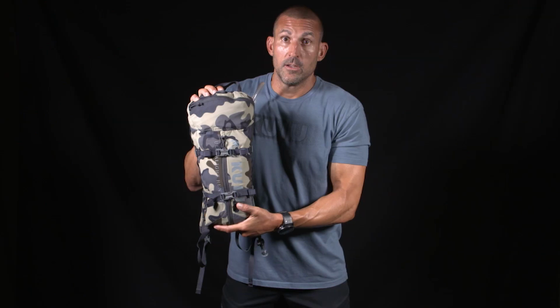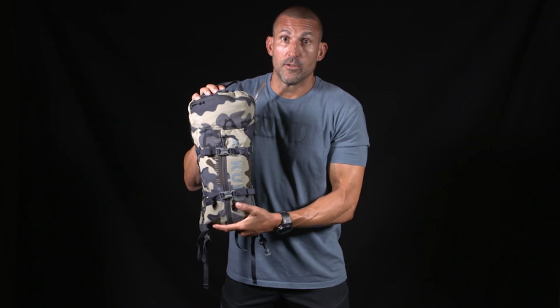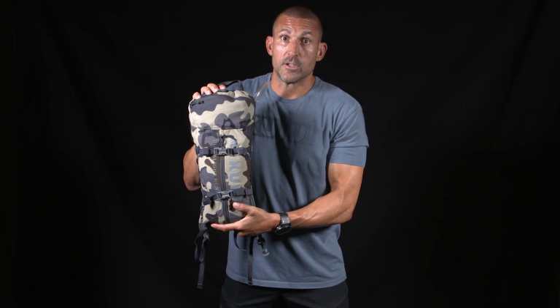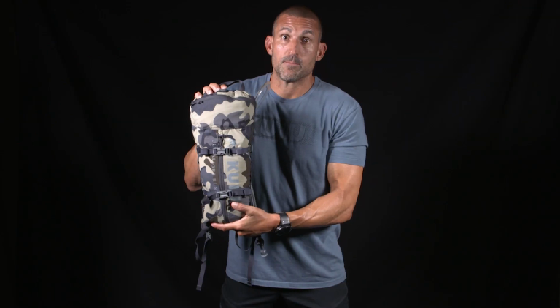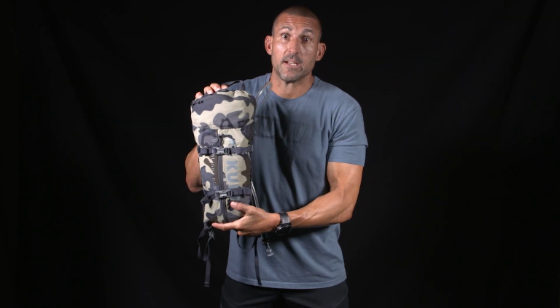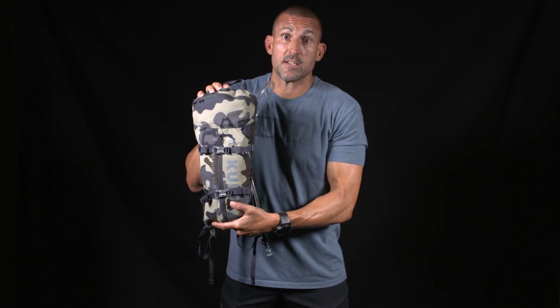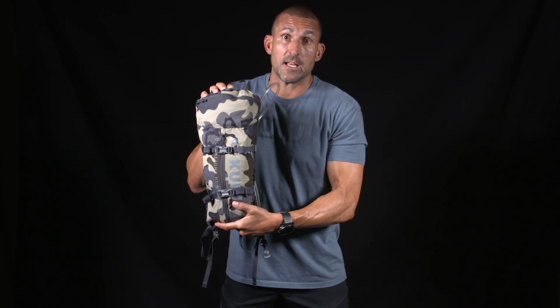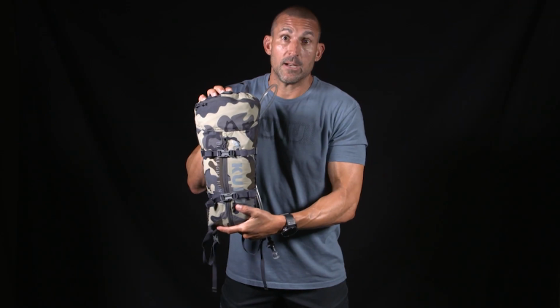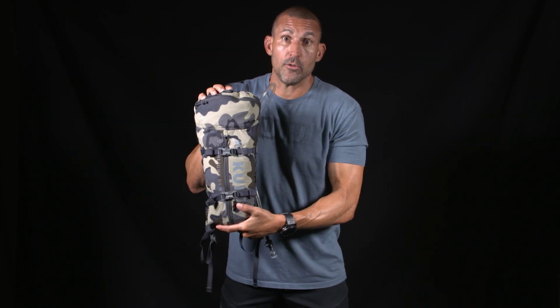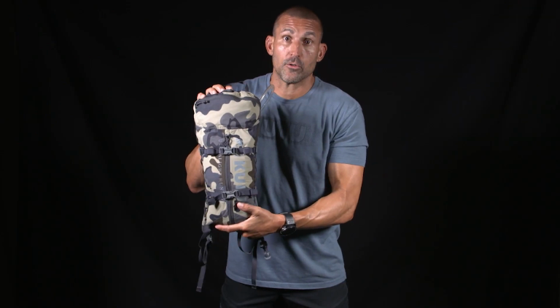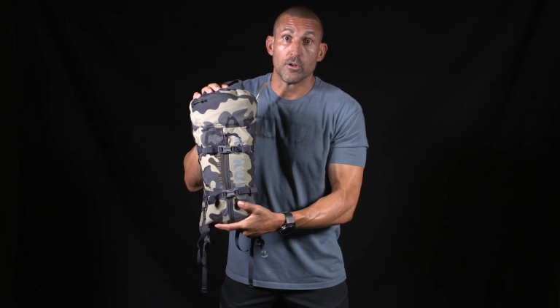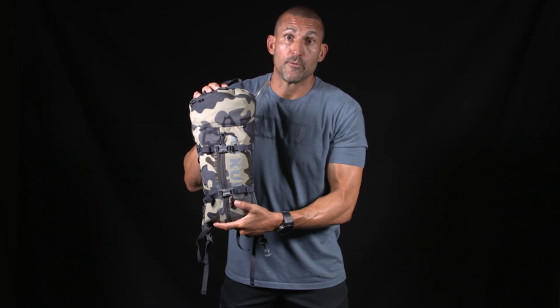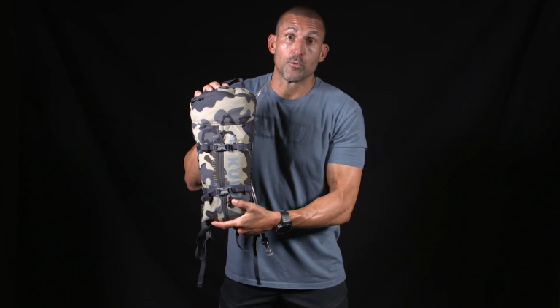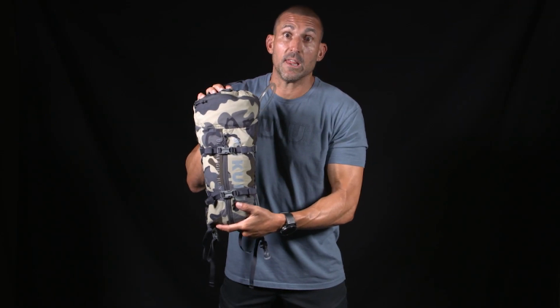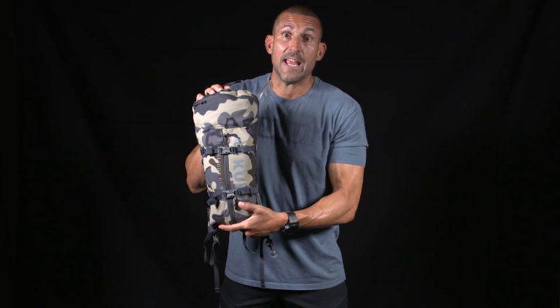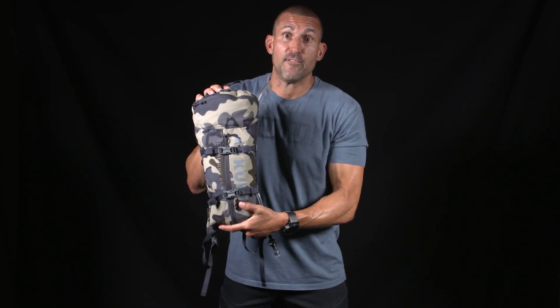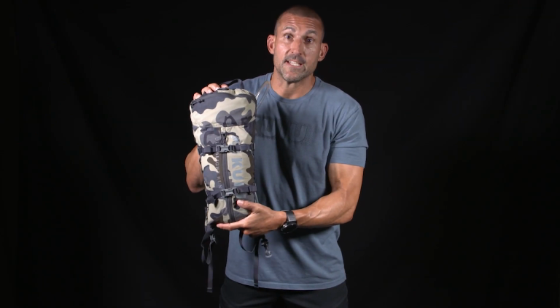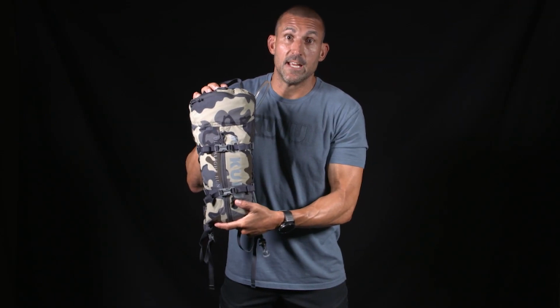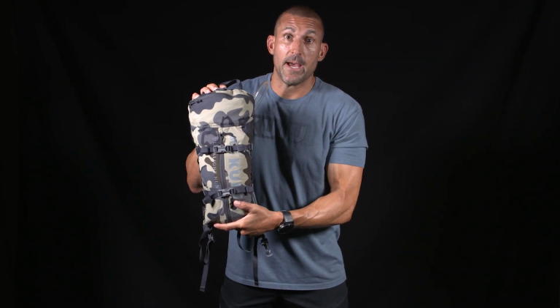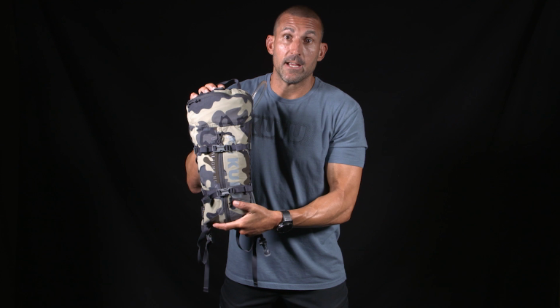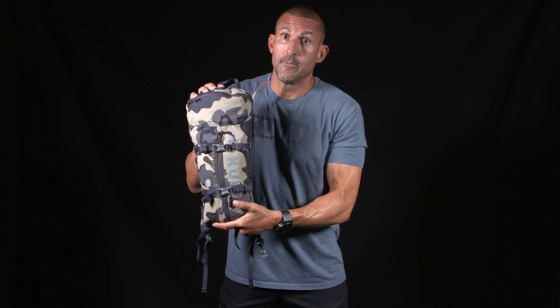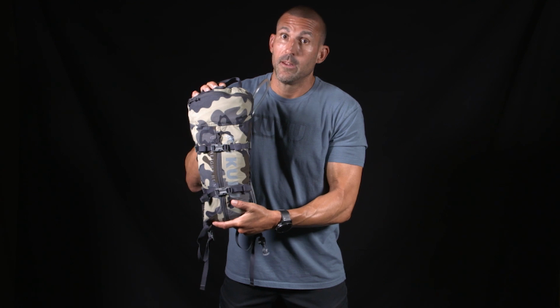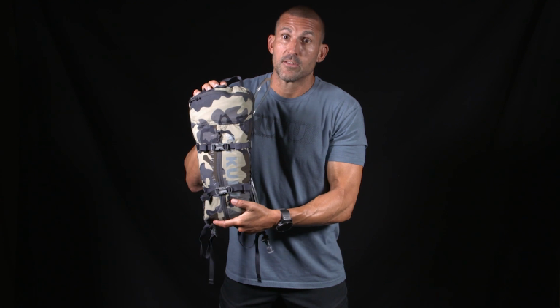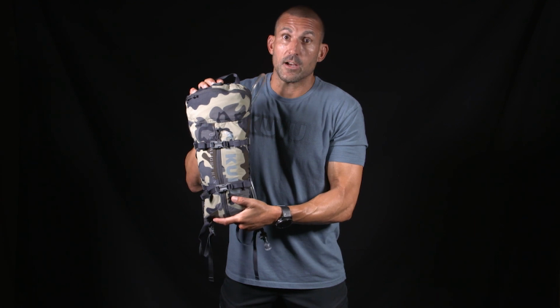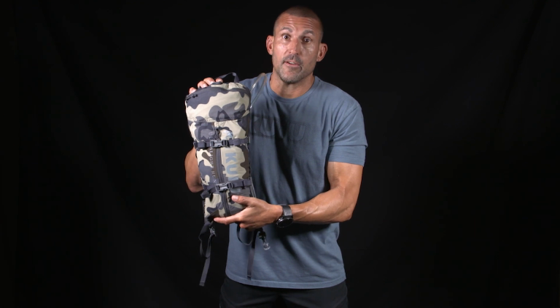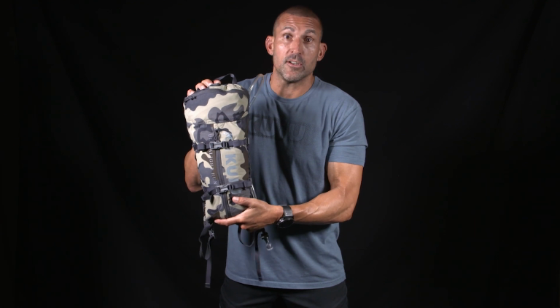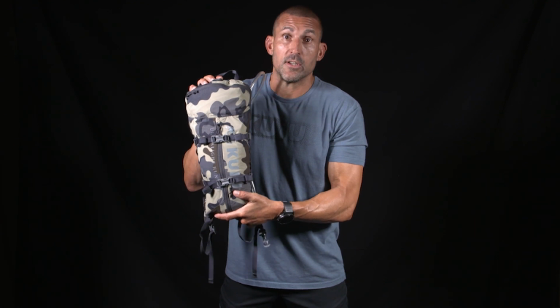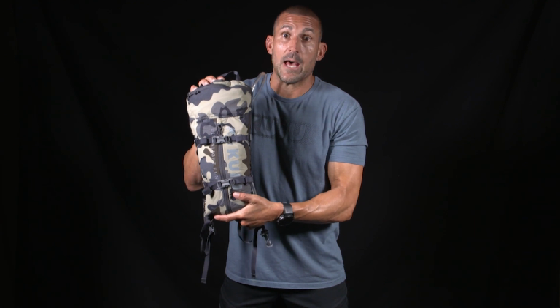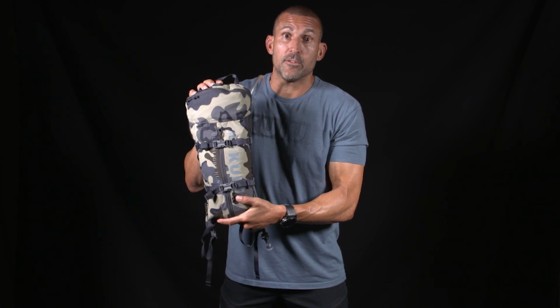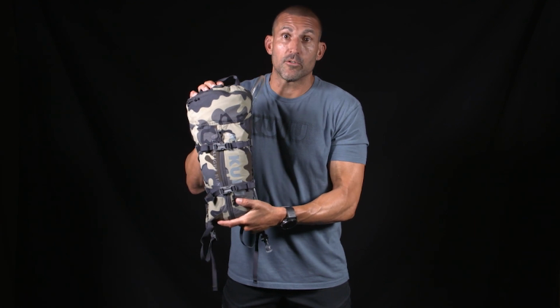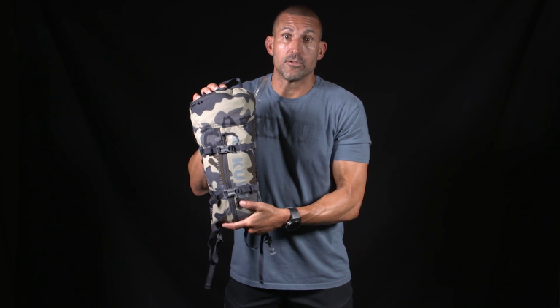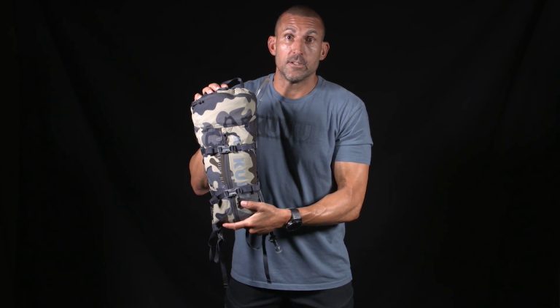So if you're in a spot stalking animals, or you're looking for a real light and fast day pack, the Stalker 500 is an absolute great choice.